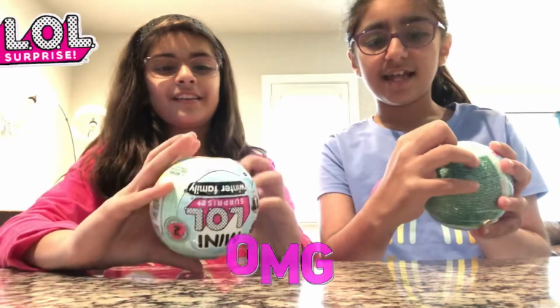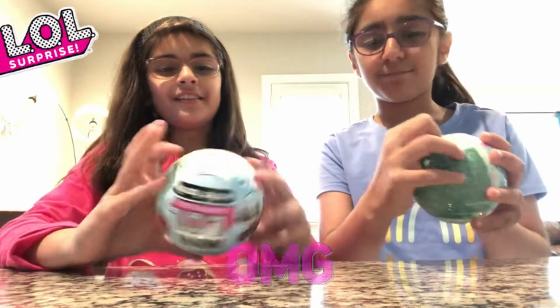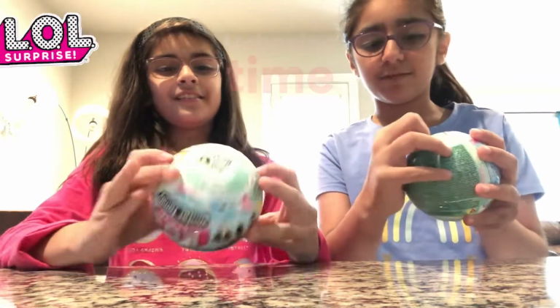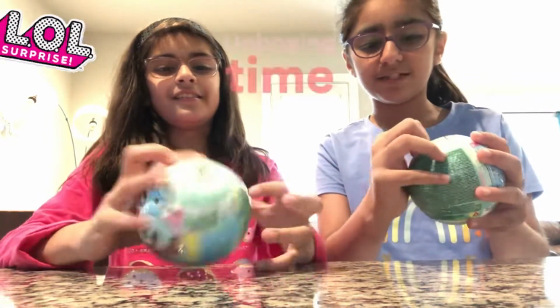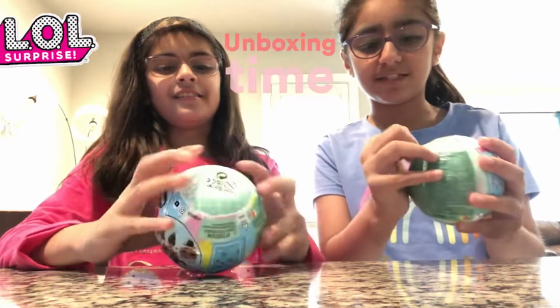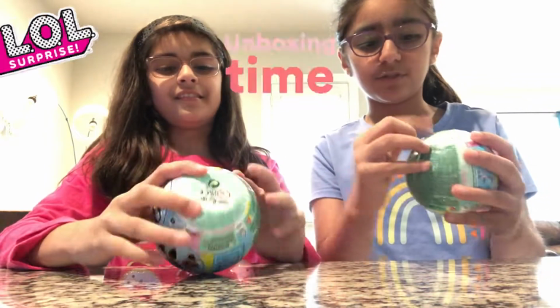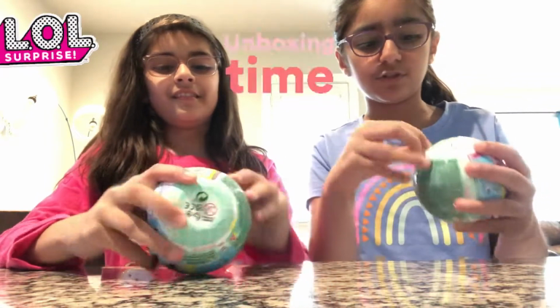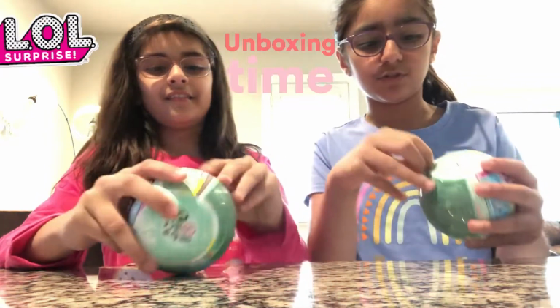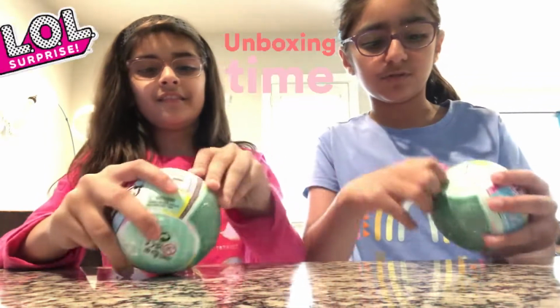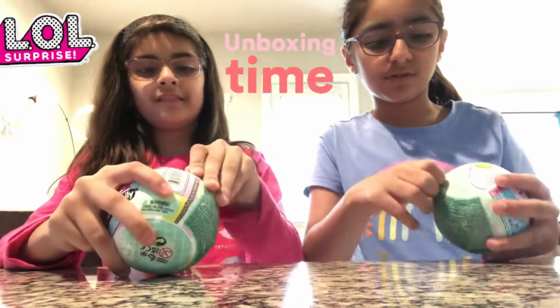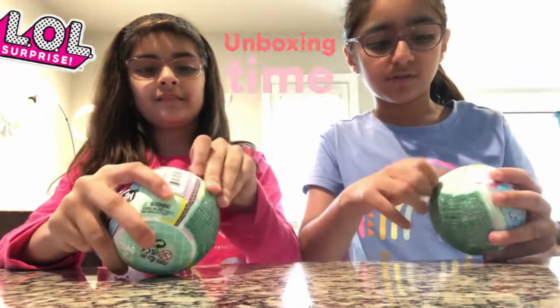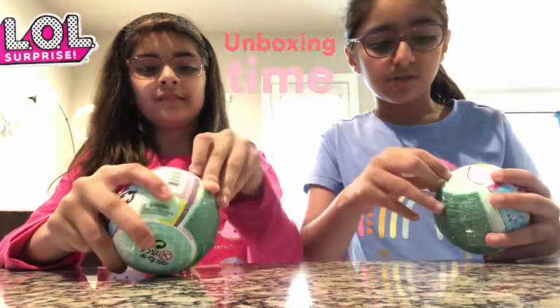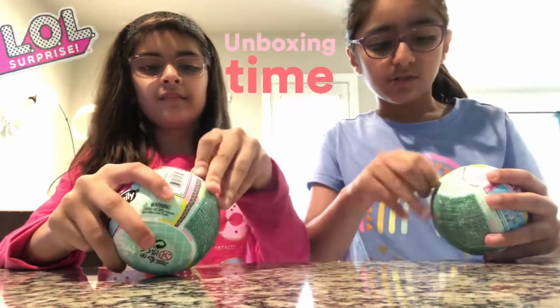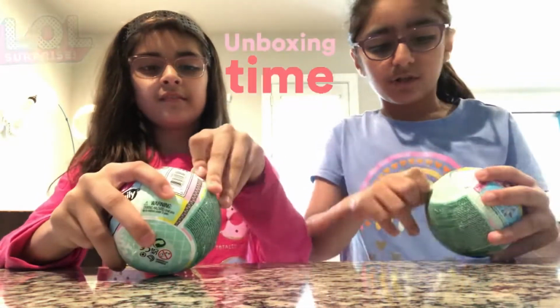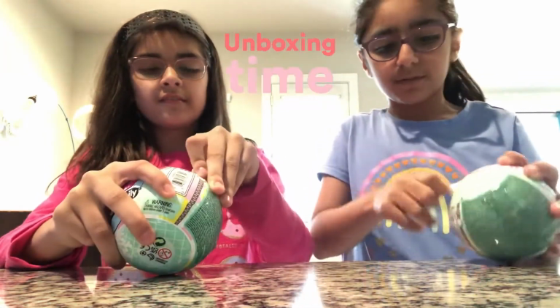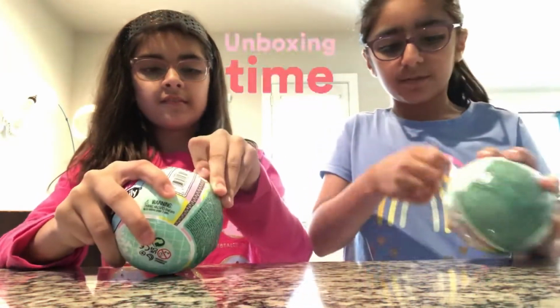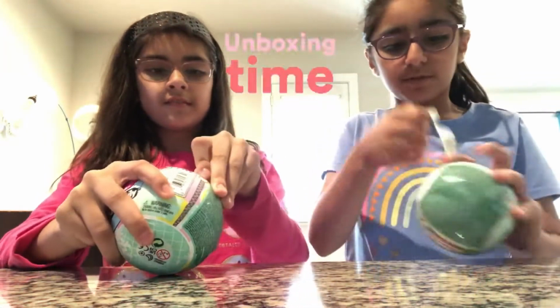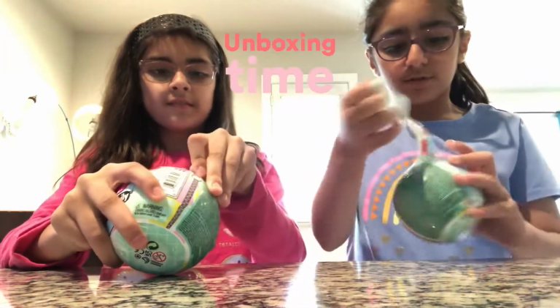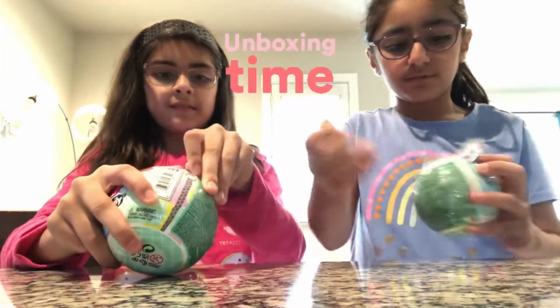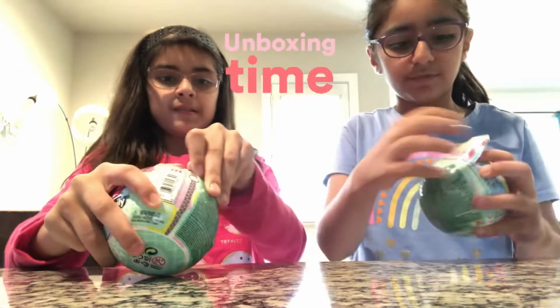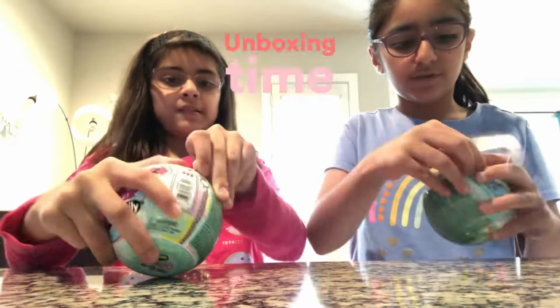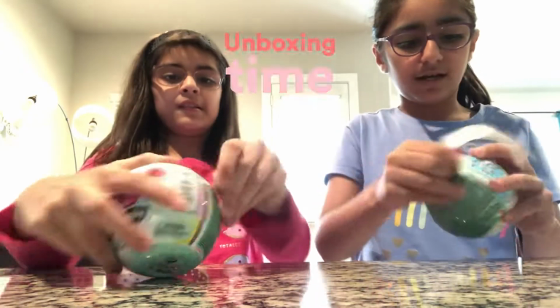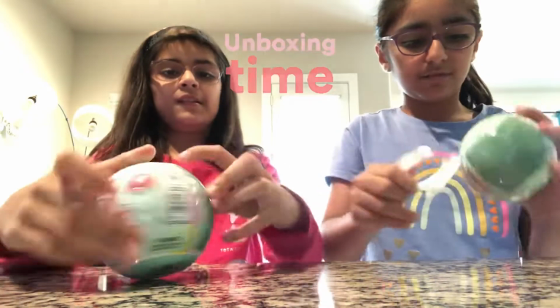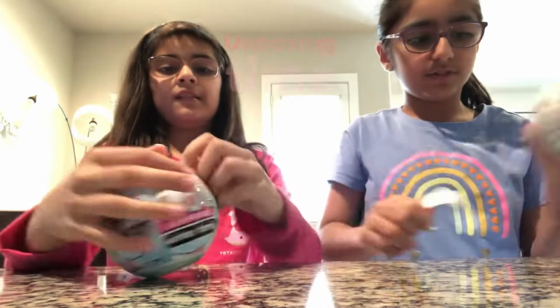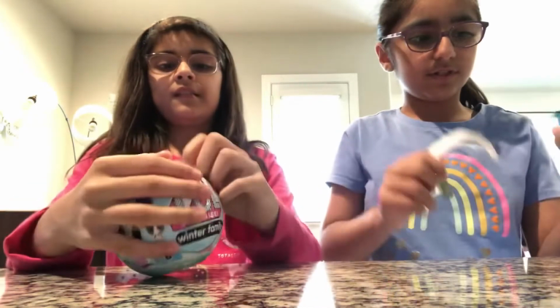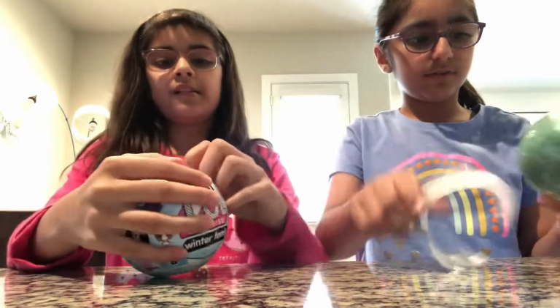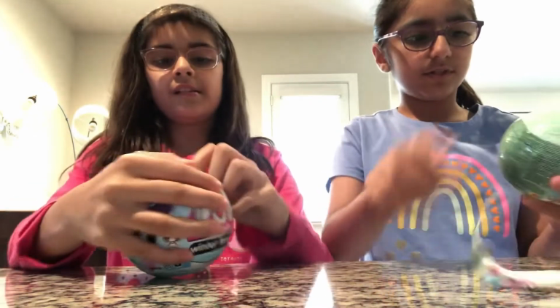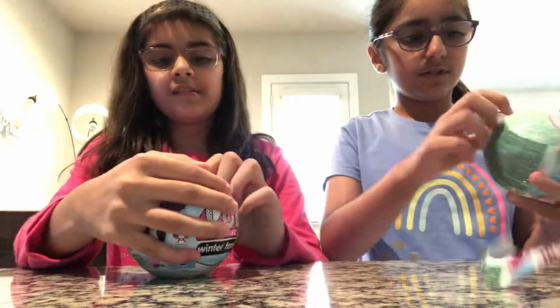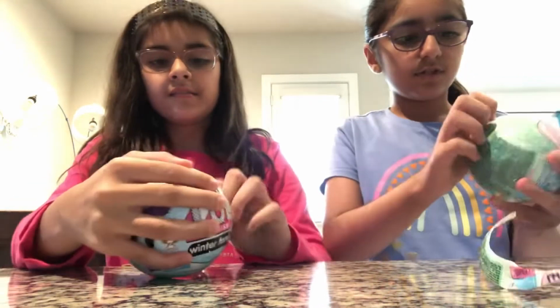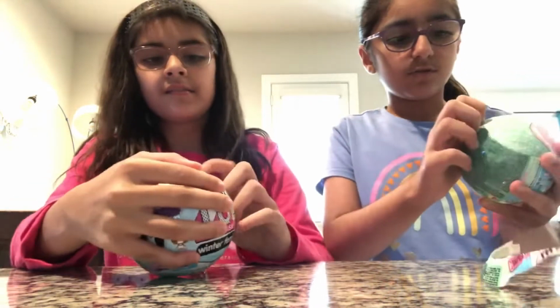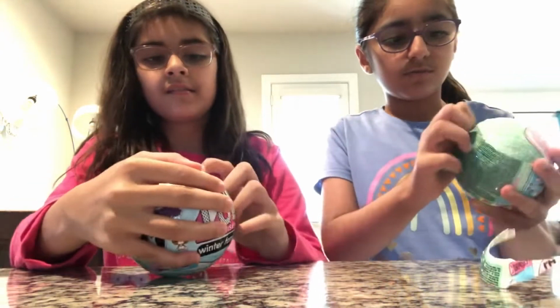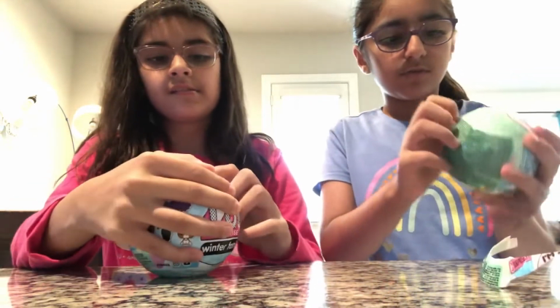By the way, it's series two. Comment down below if you have series one.